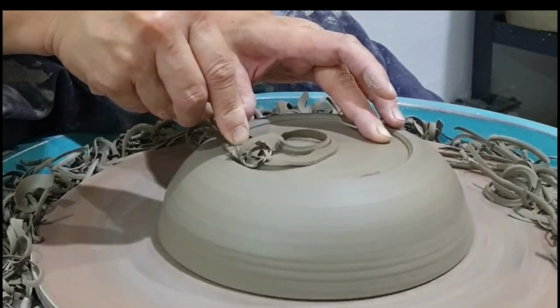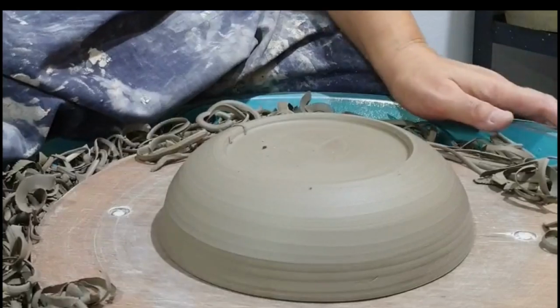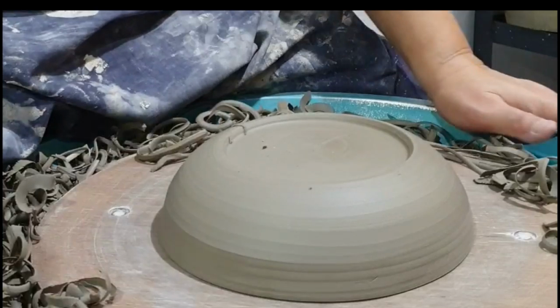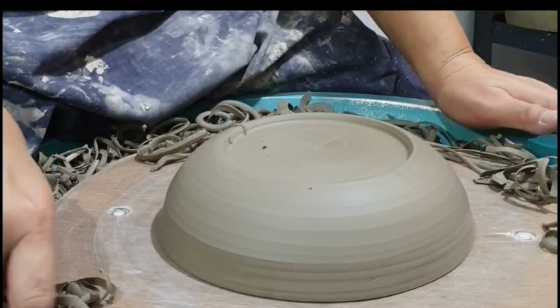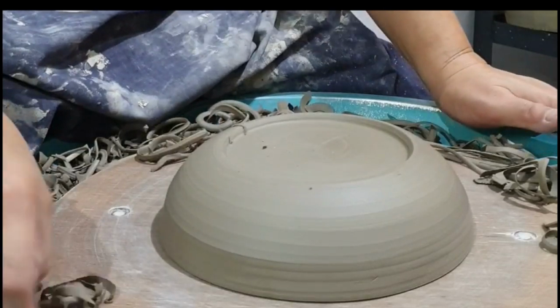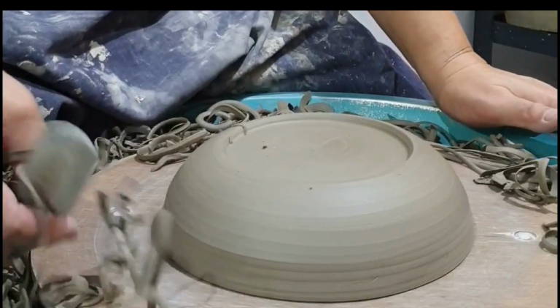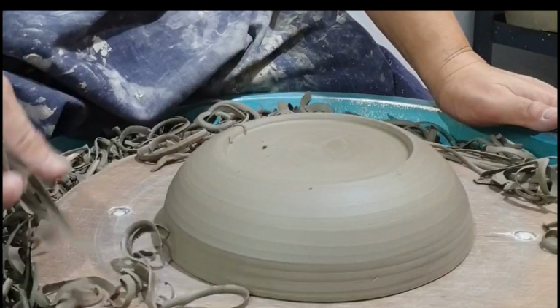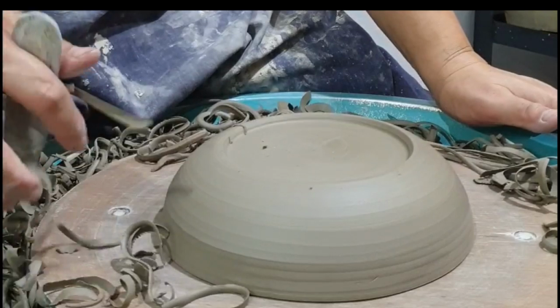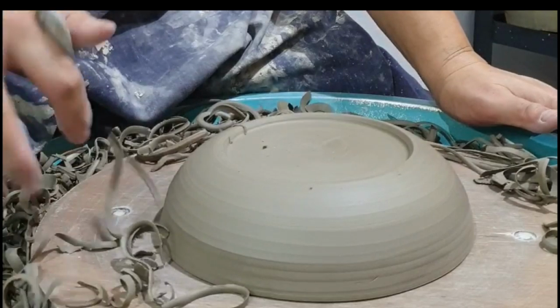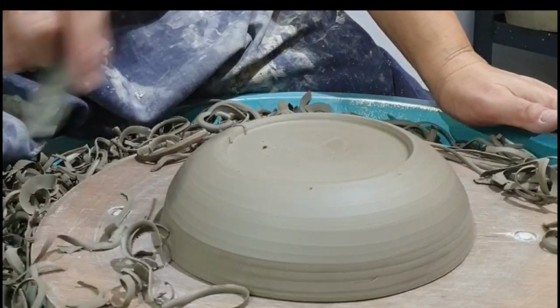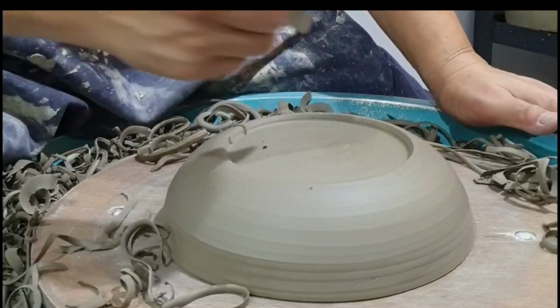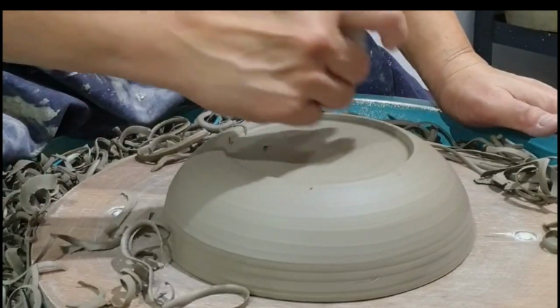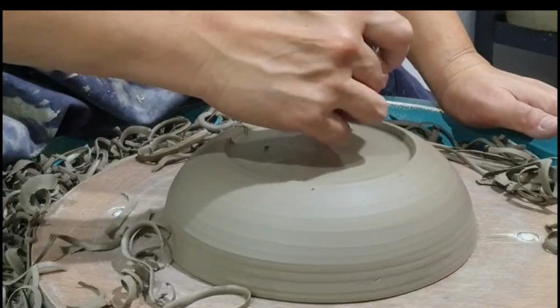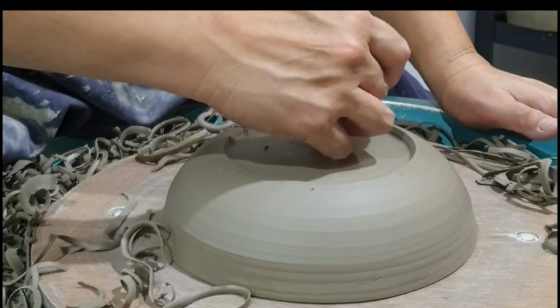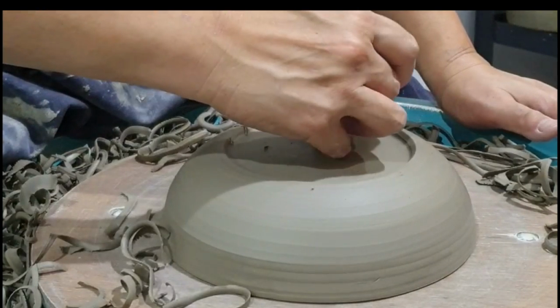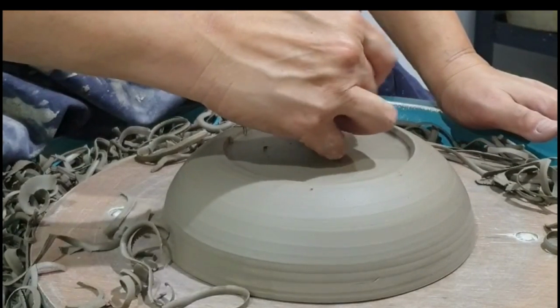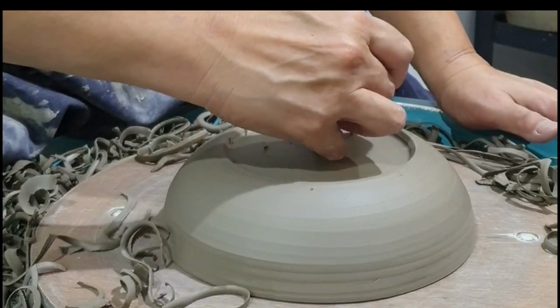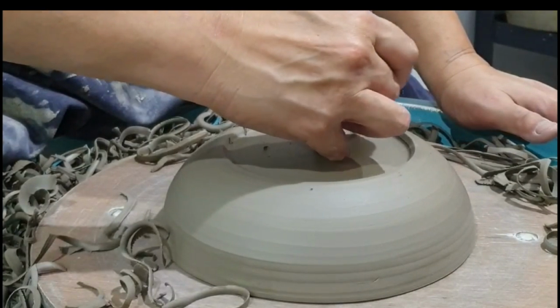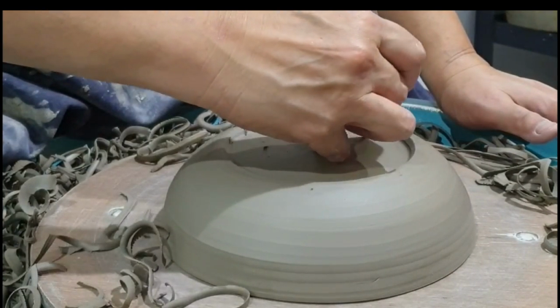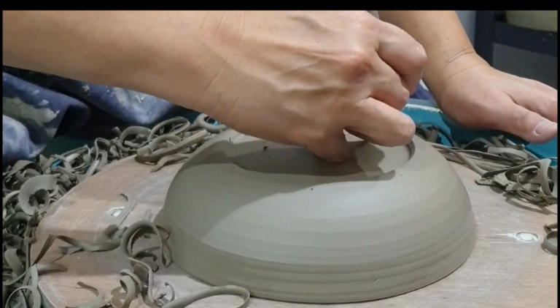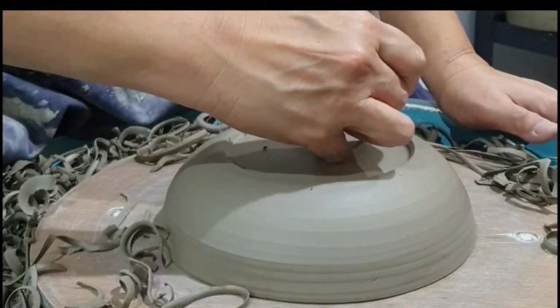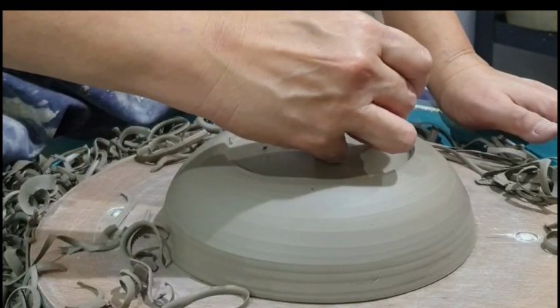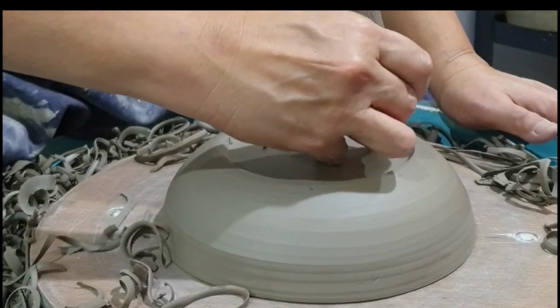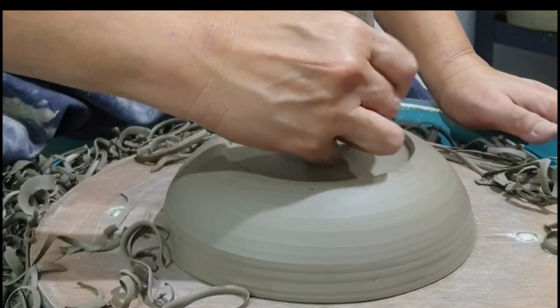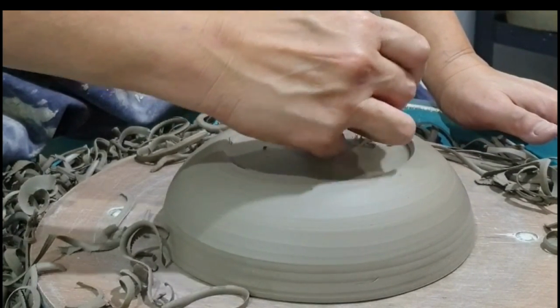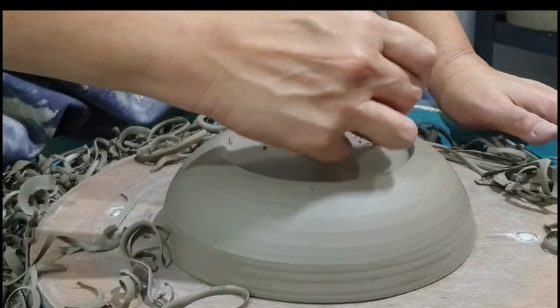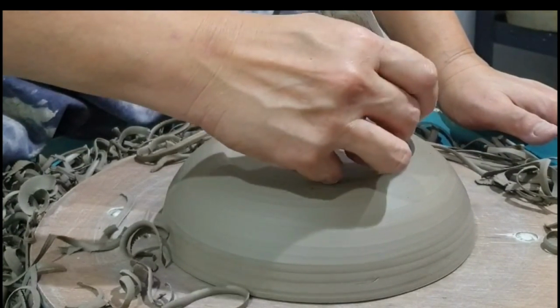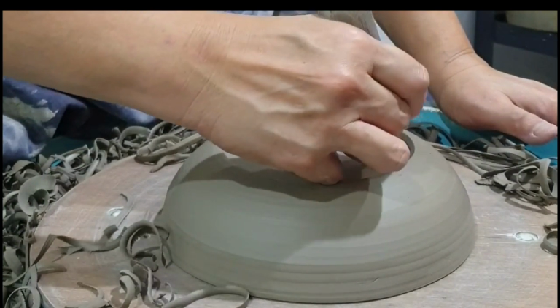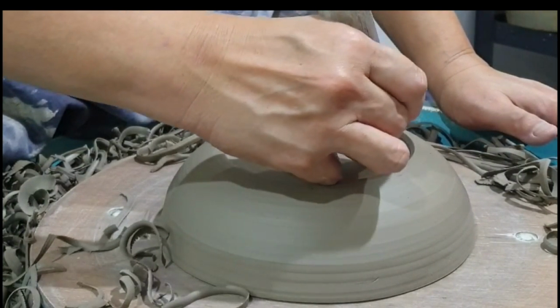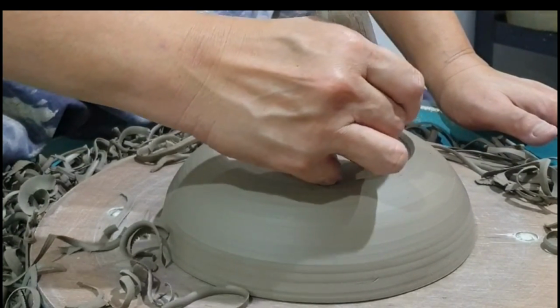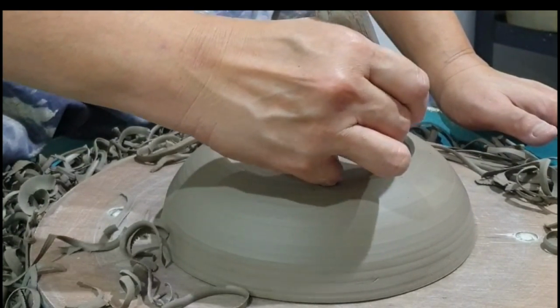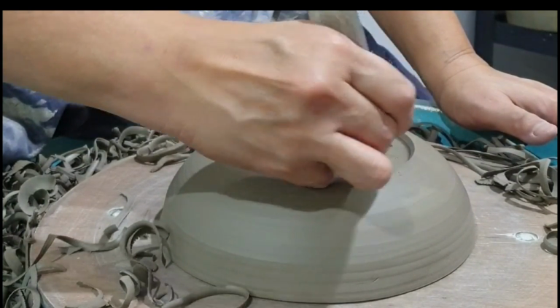Now that it's done, remember to sign your name and flip the ball over gently.